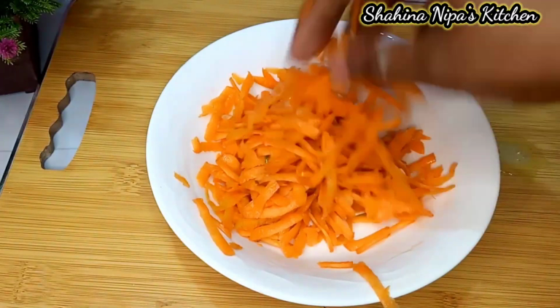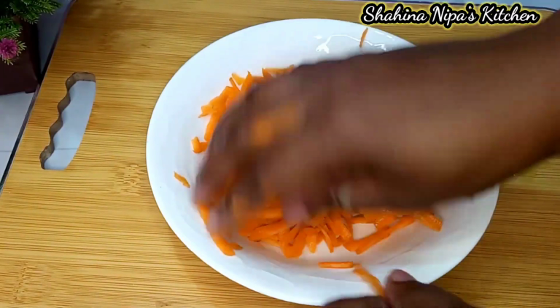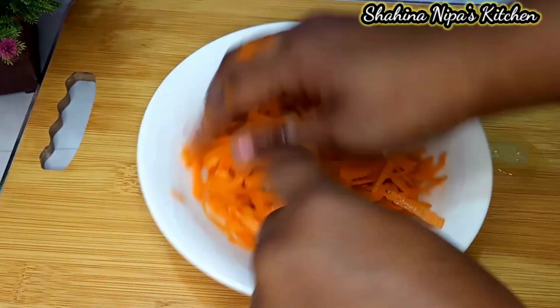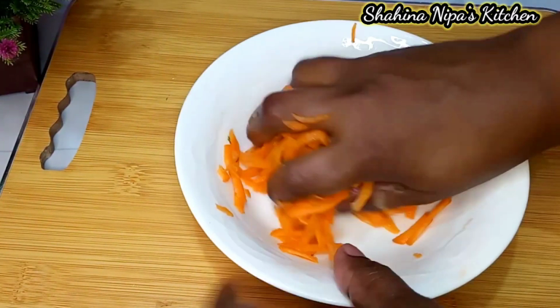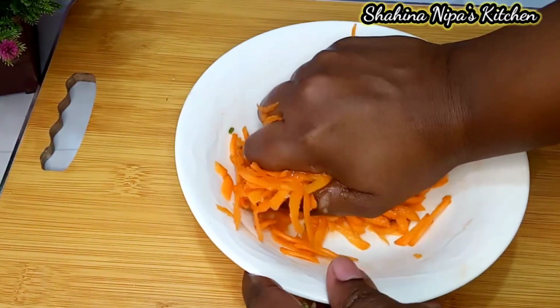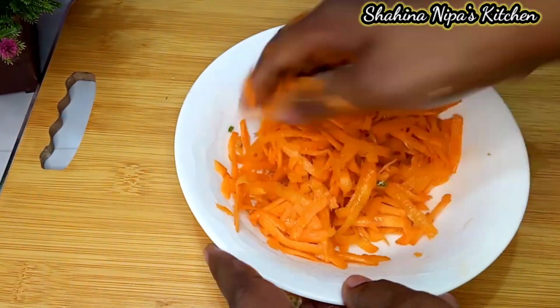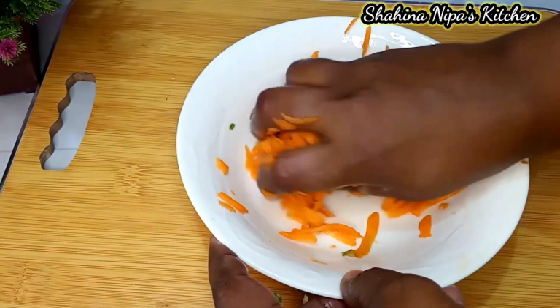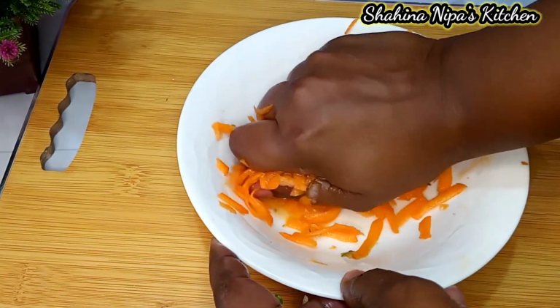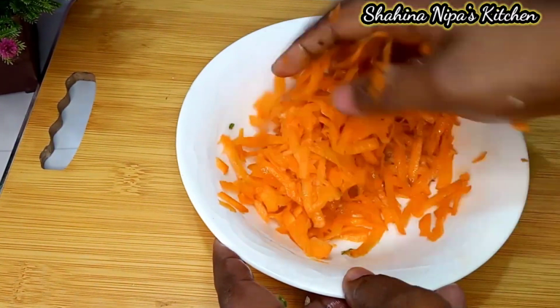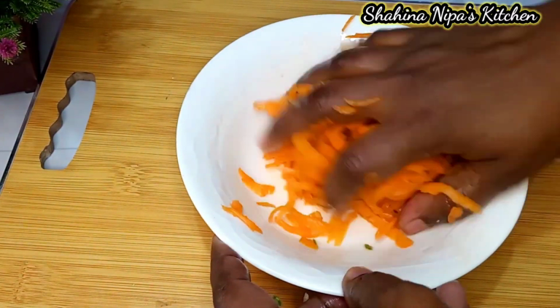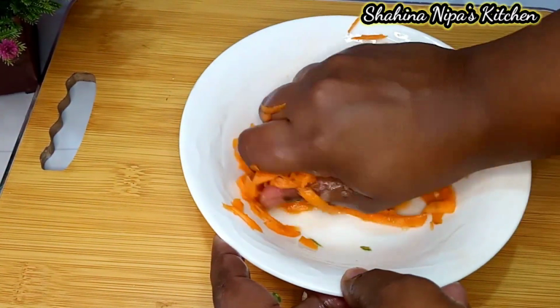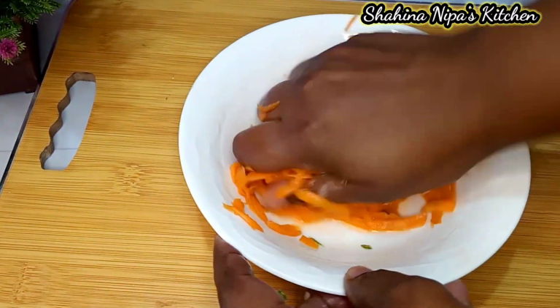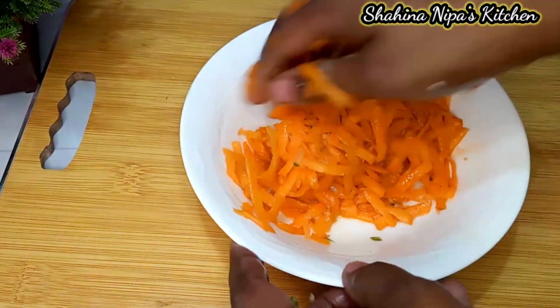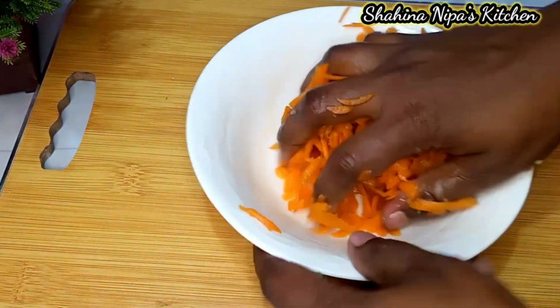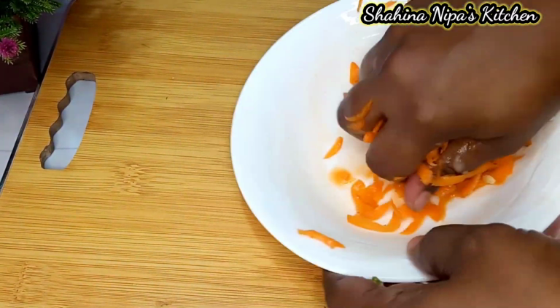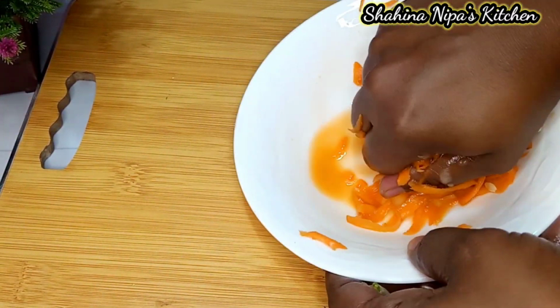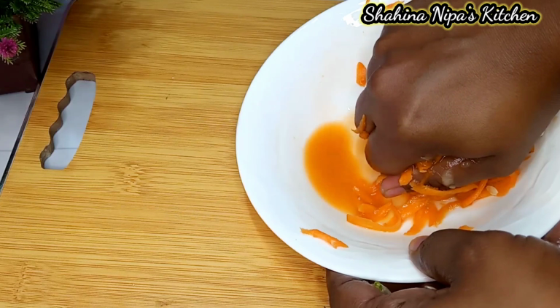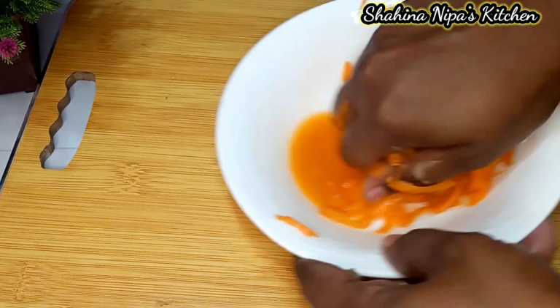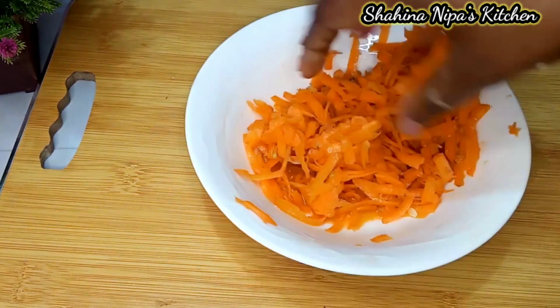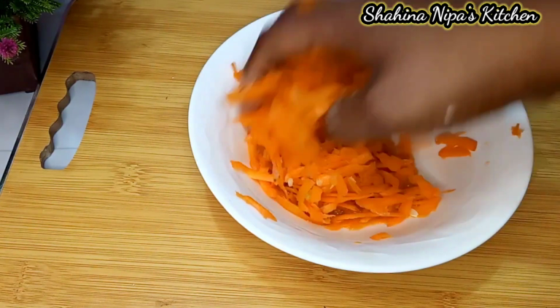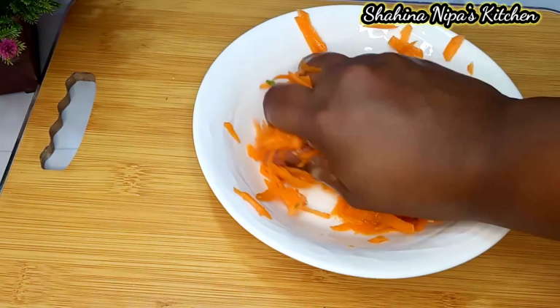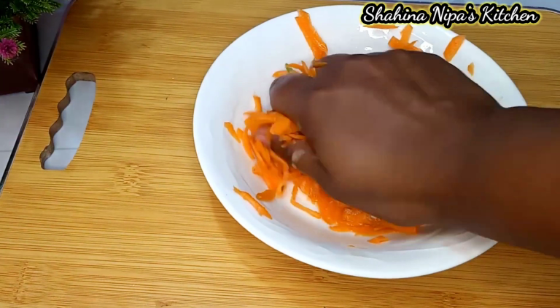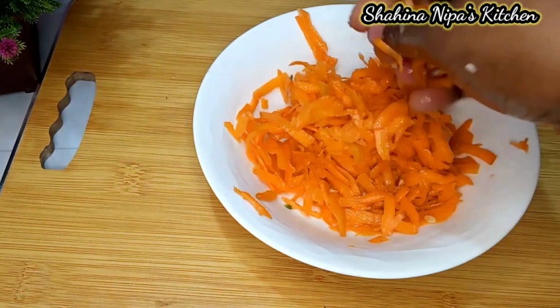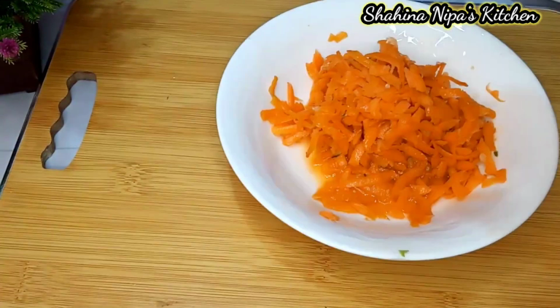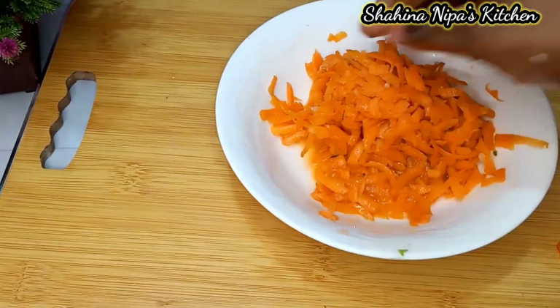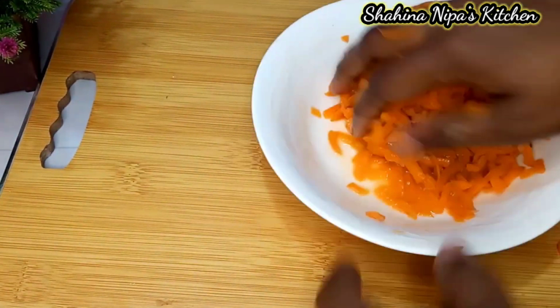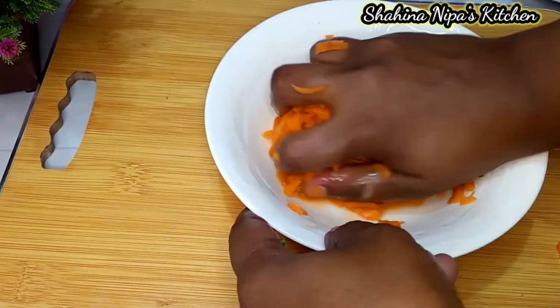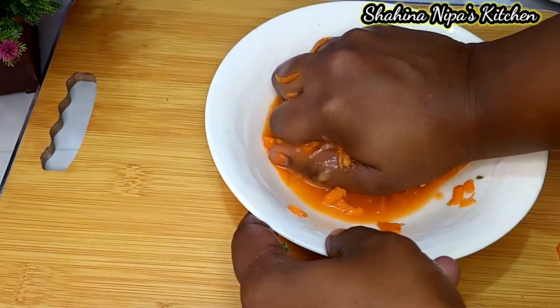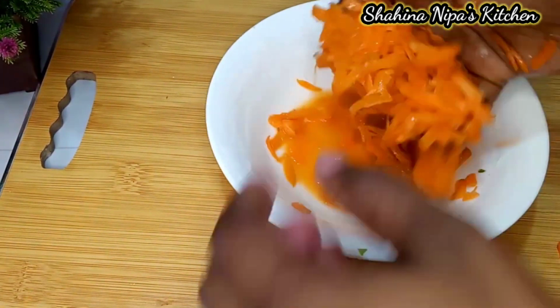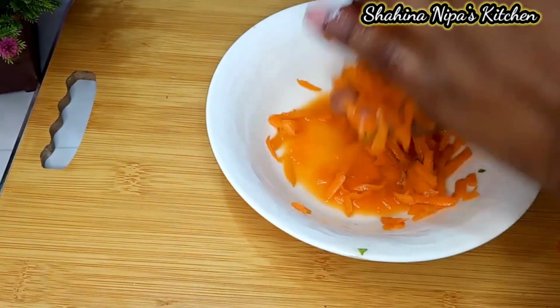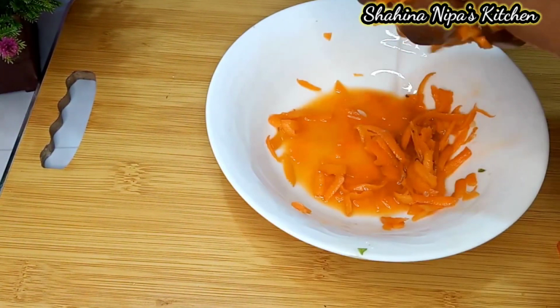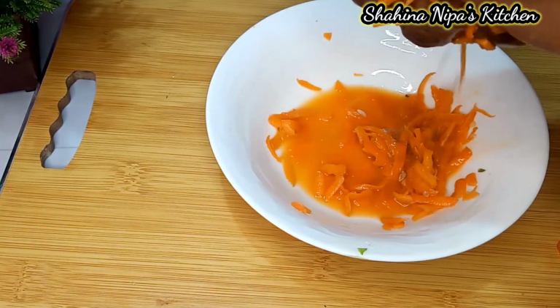If you like this video, subscribe and press the bell icon. I will give you this recipe.